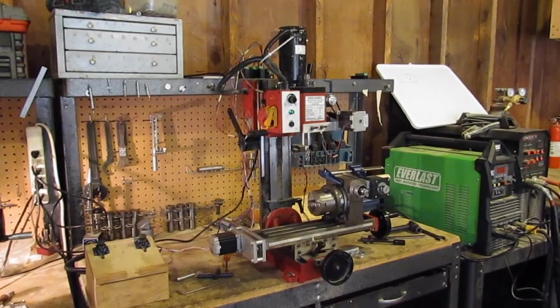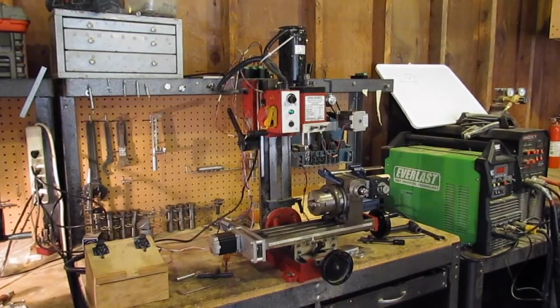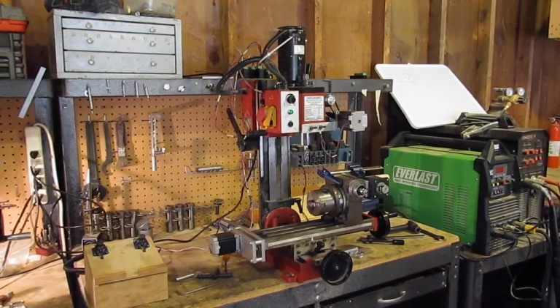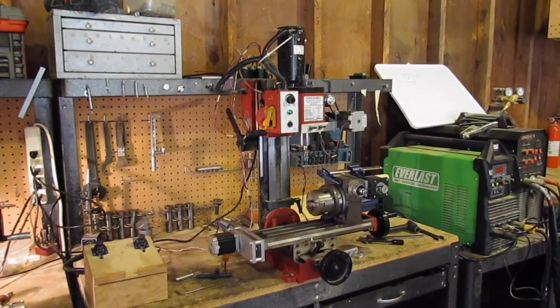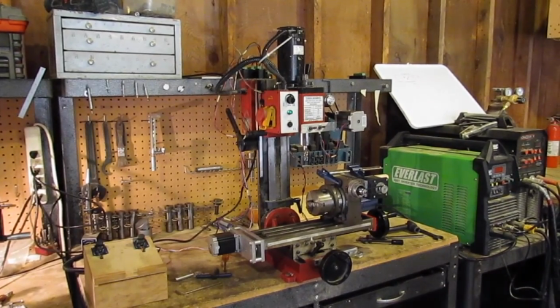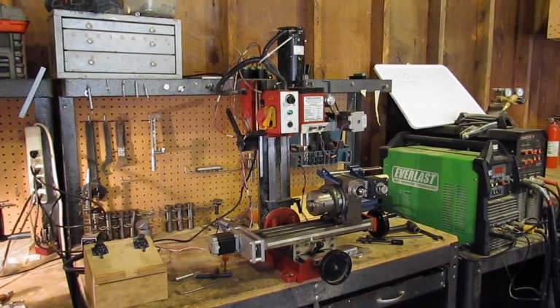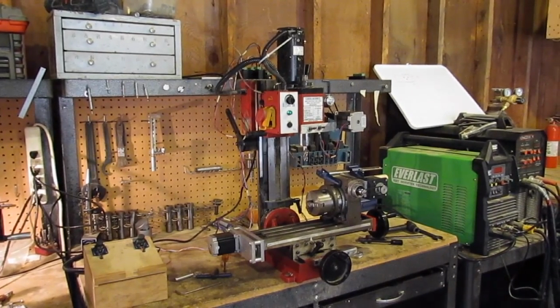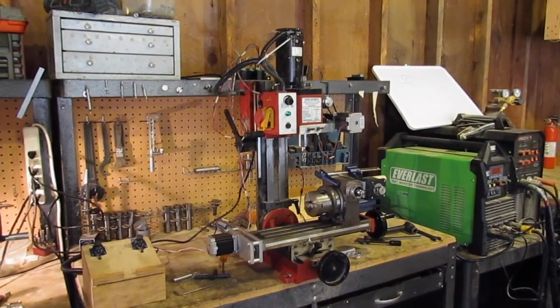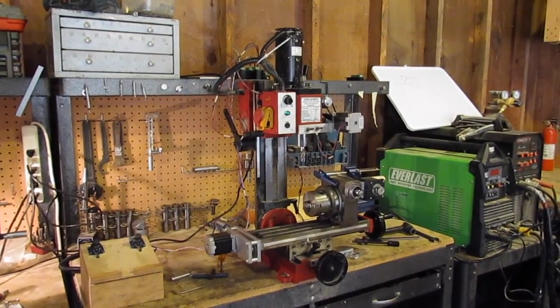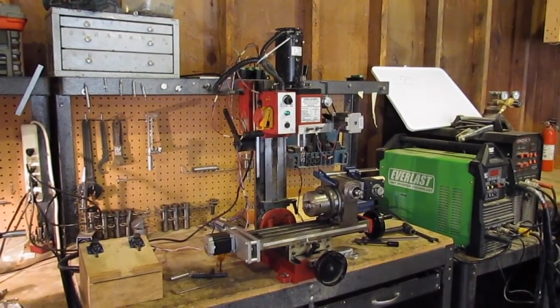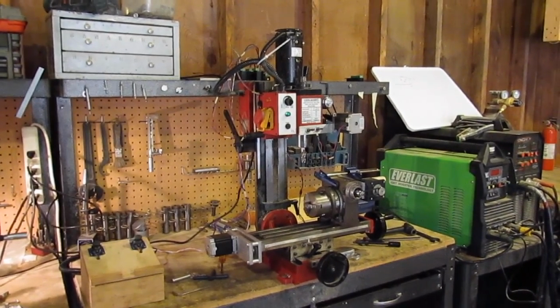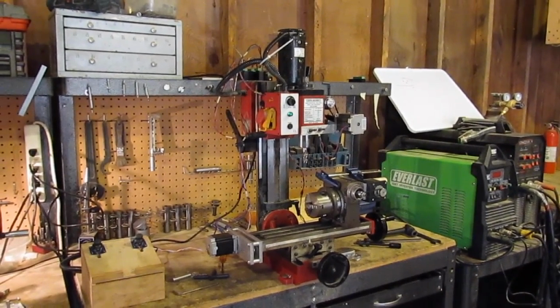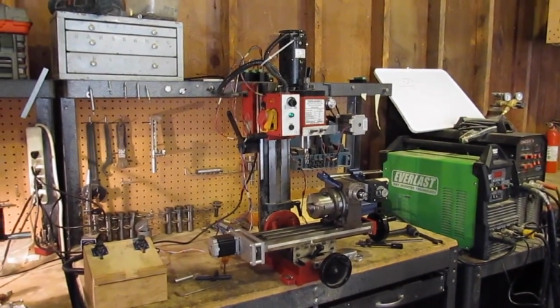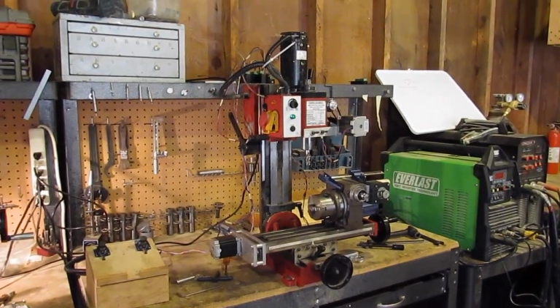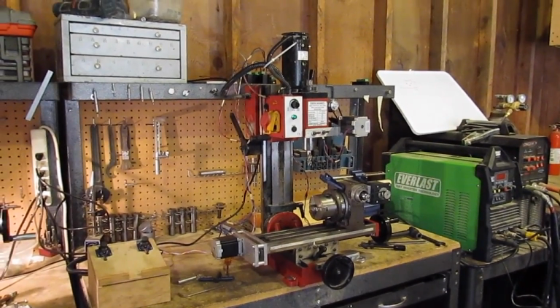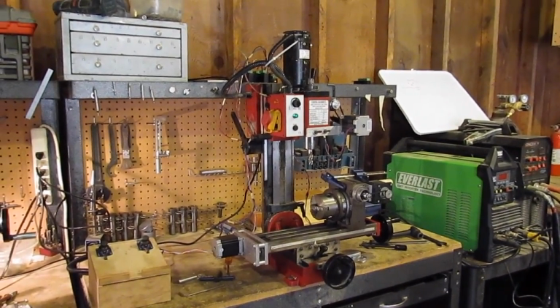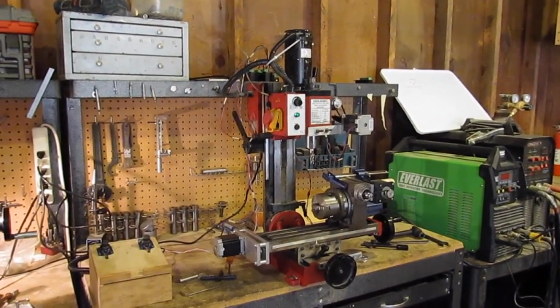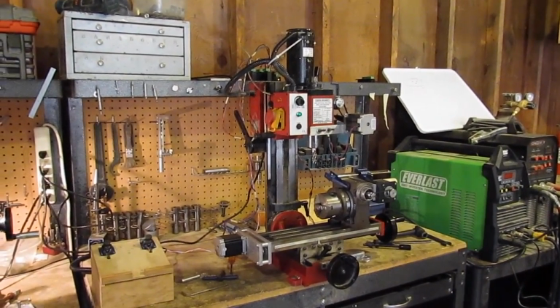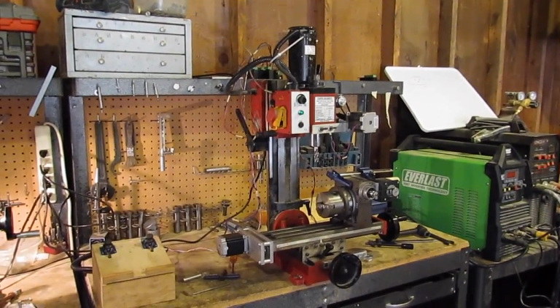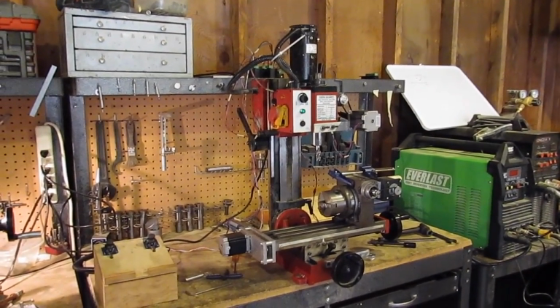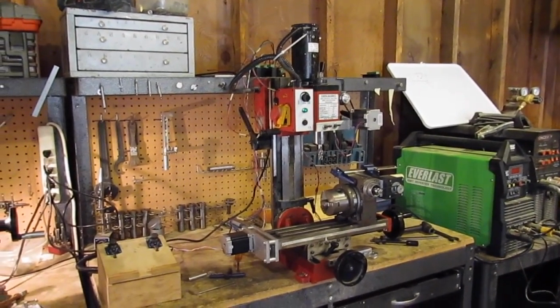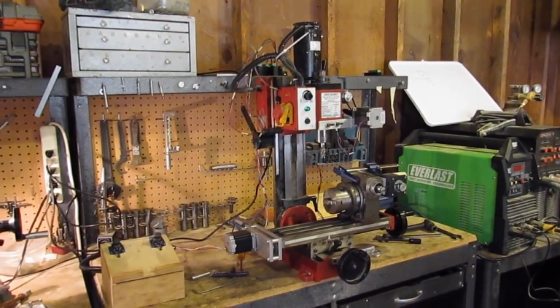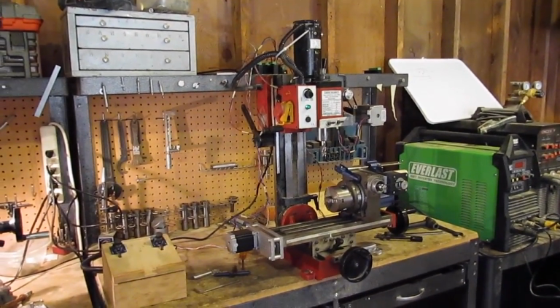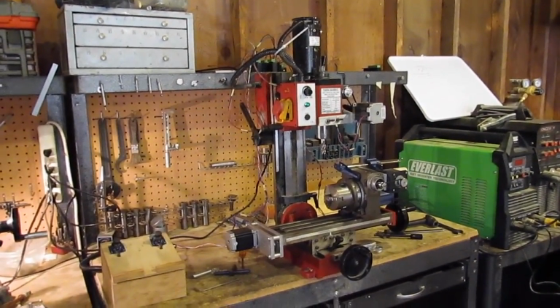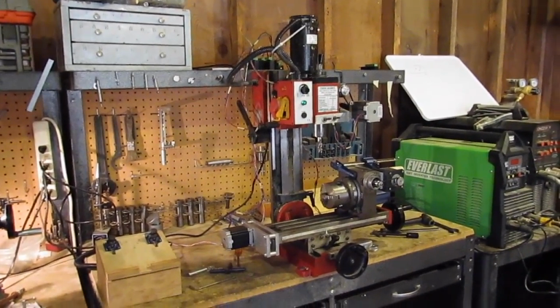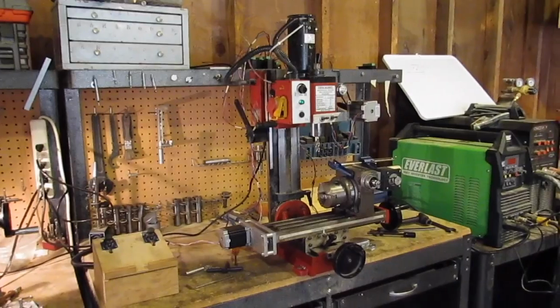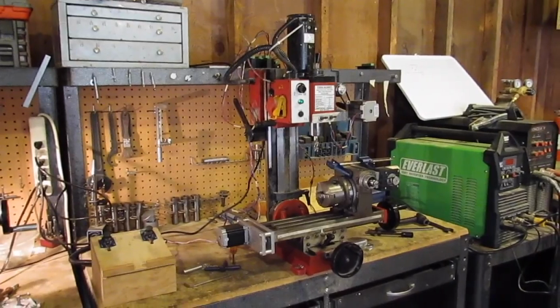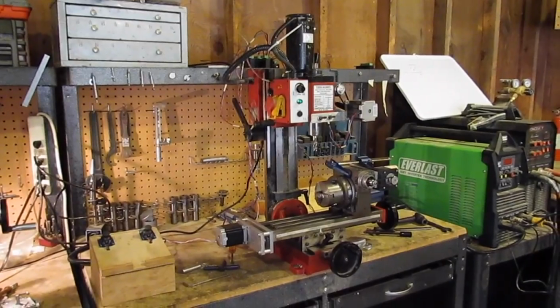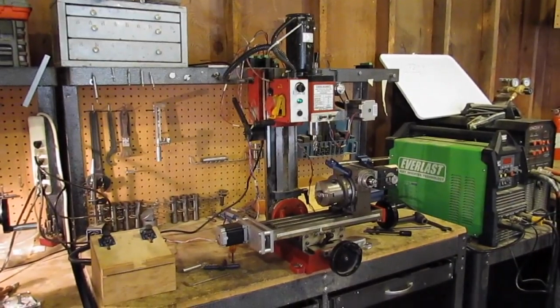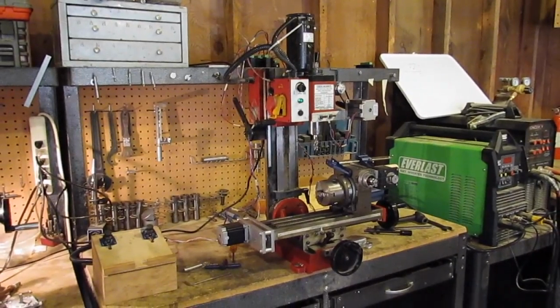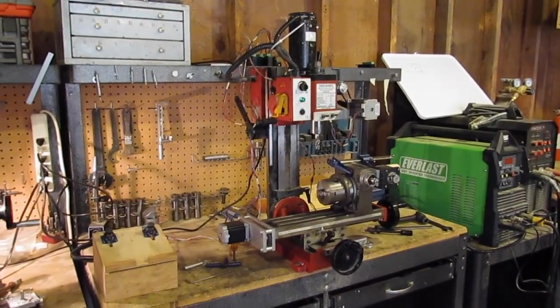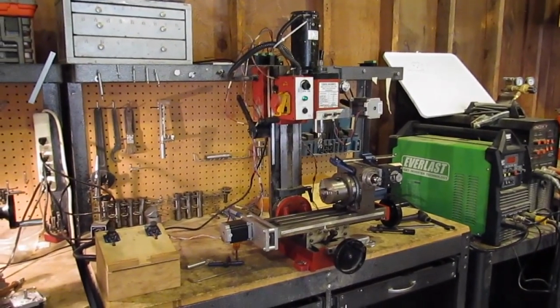Hey, Jay White here in the Jay White Creations Workshop. I just want to make a quick video about what I've been working on all winter here.